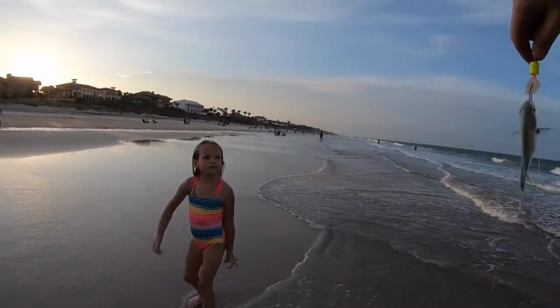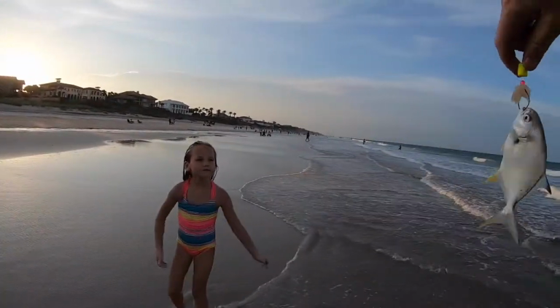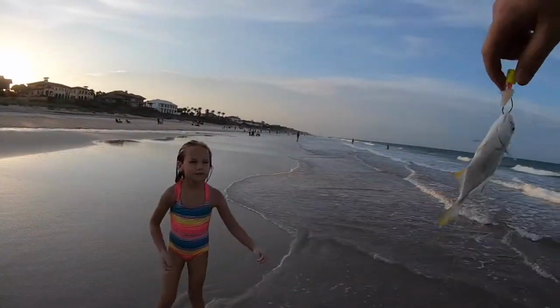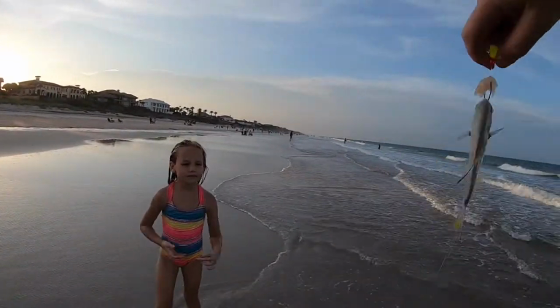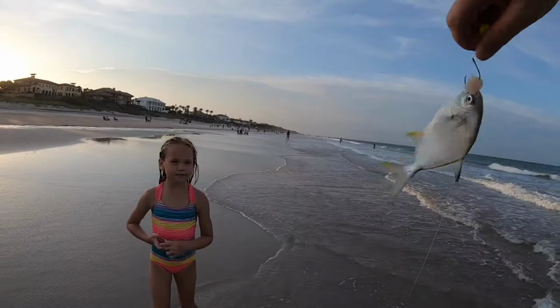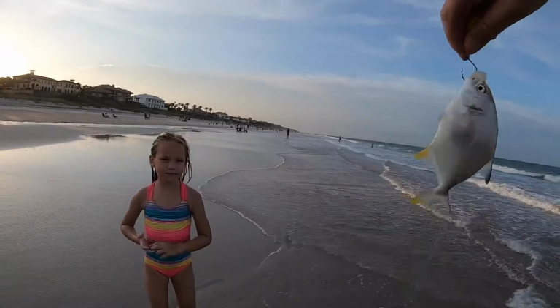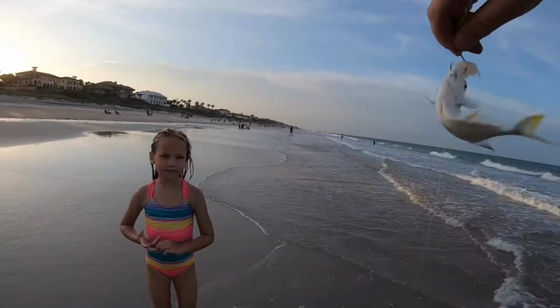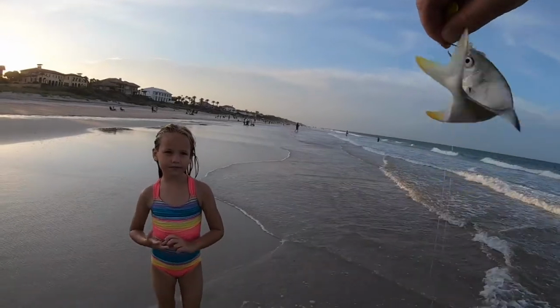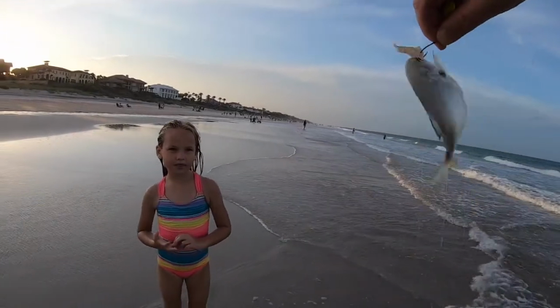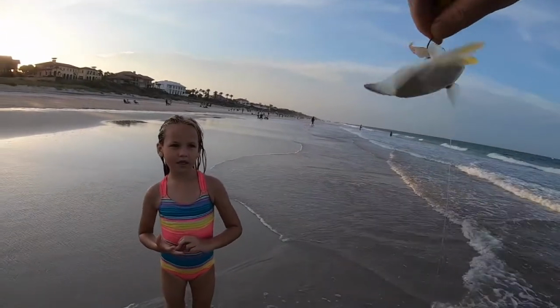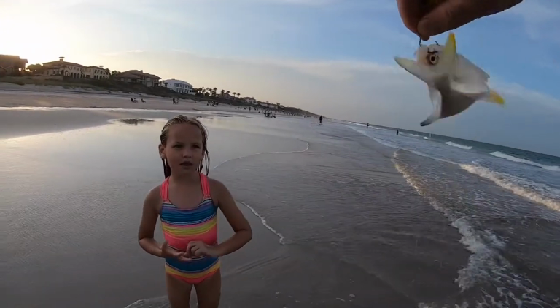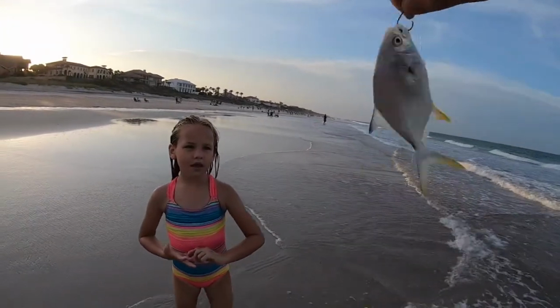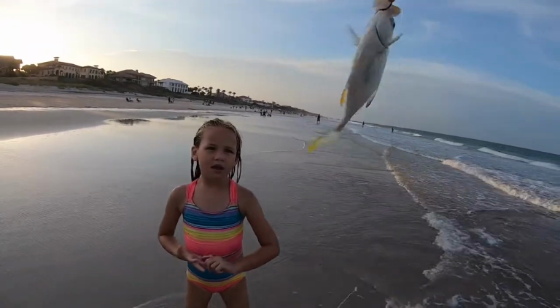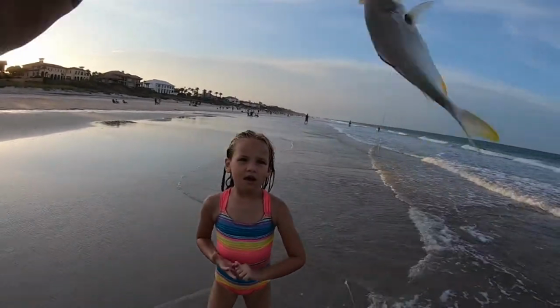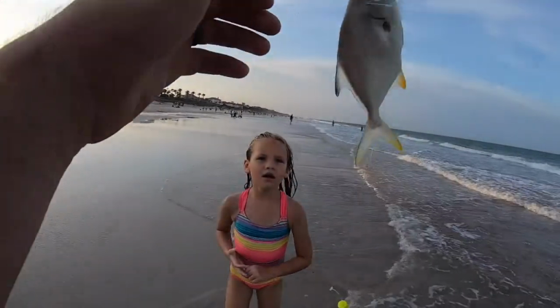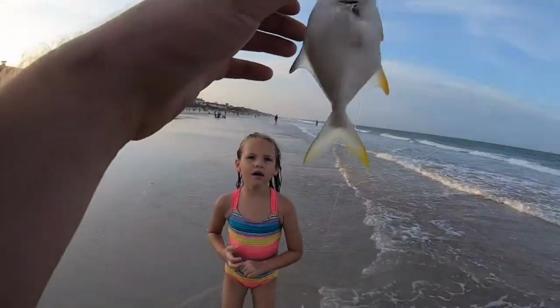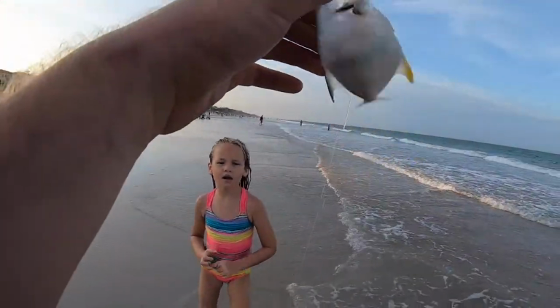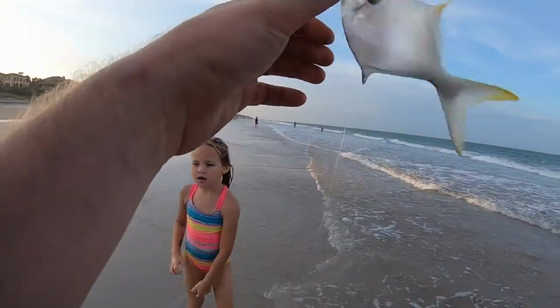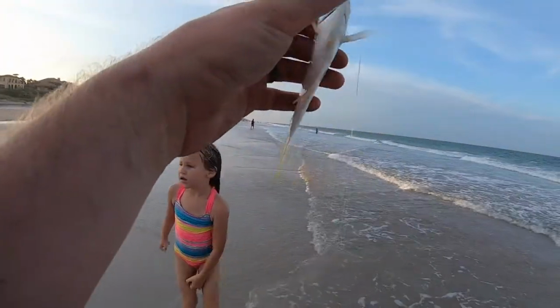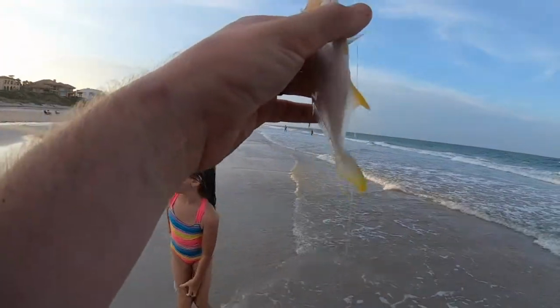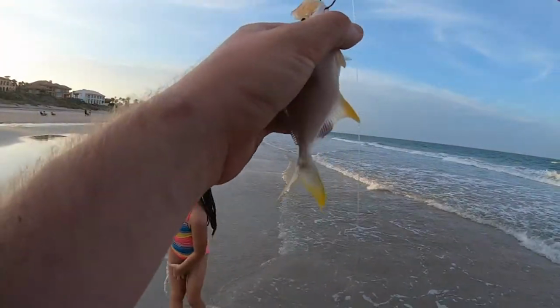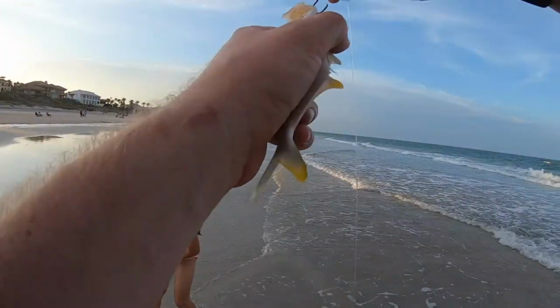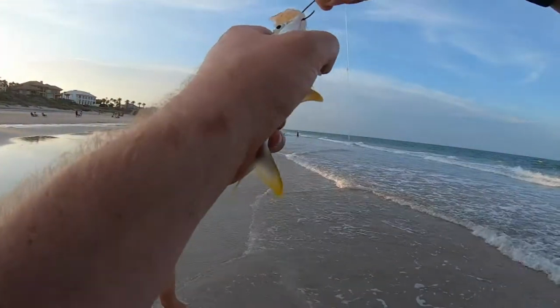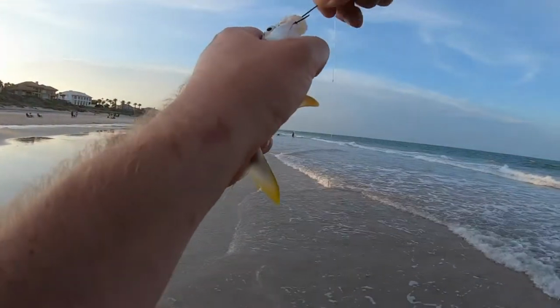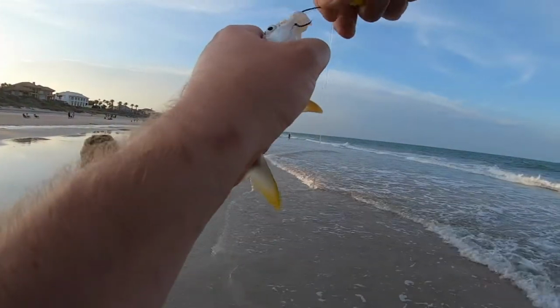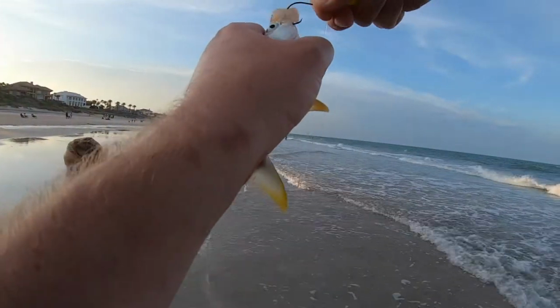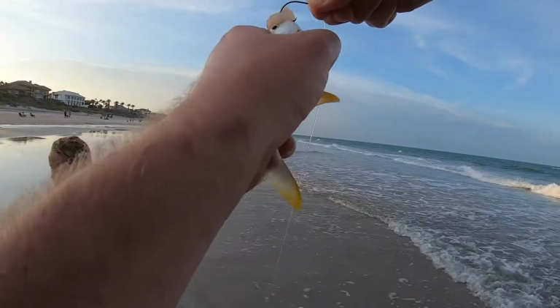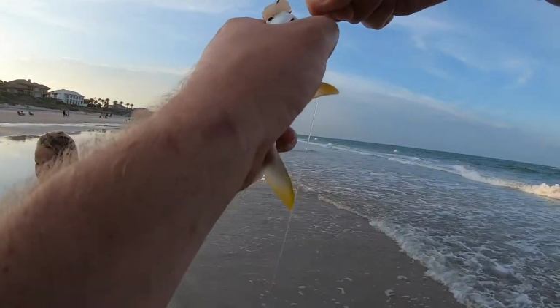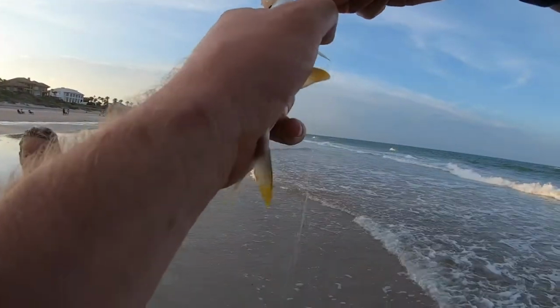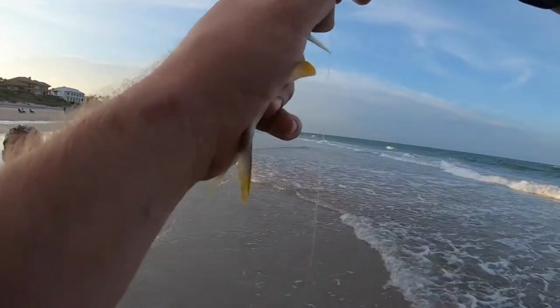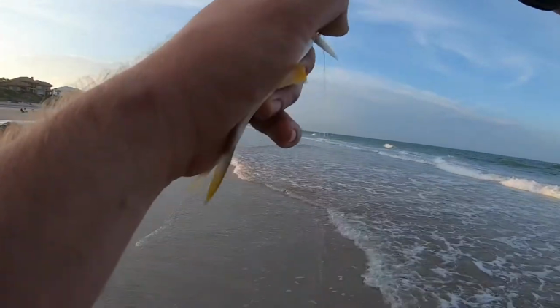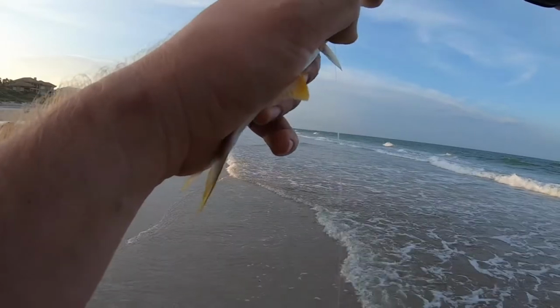Little small pompano or jack, whatever they are — they're too small.